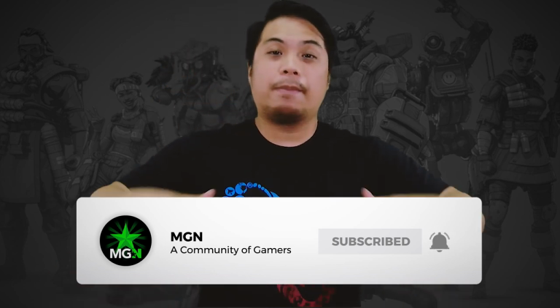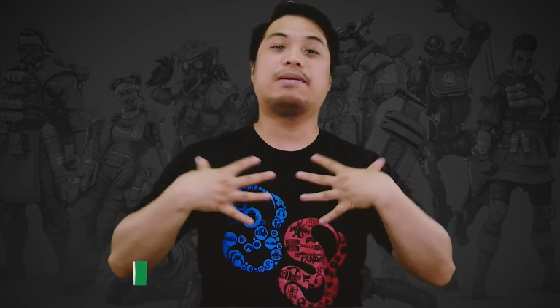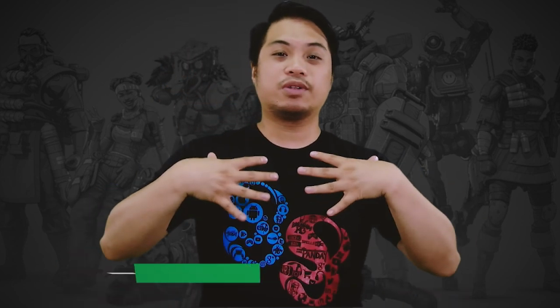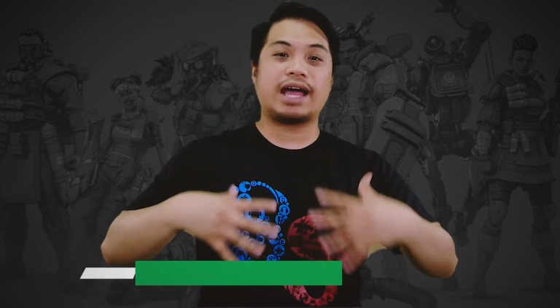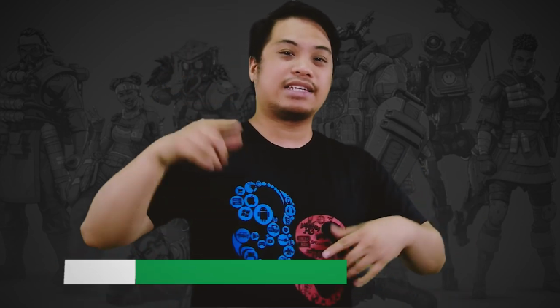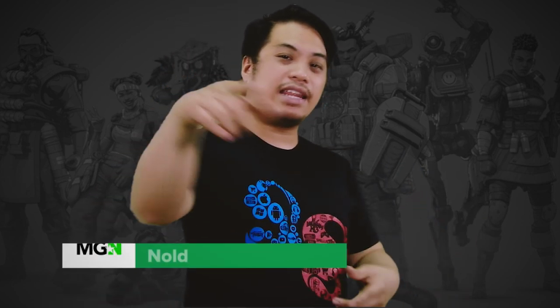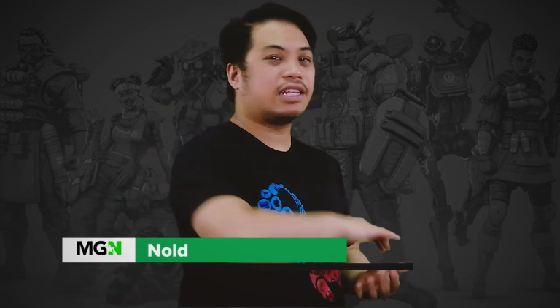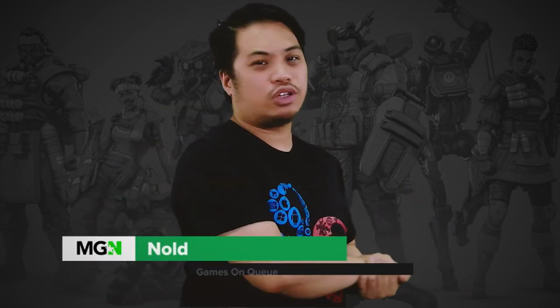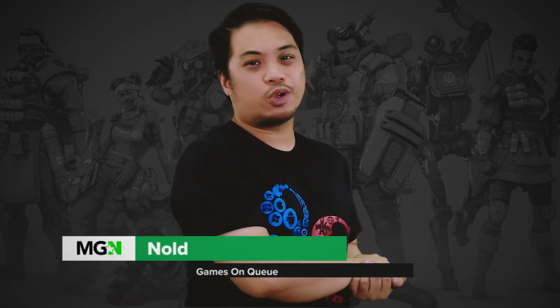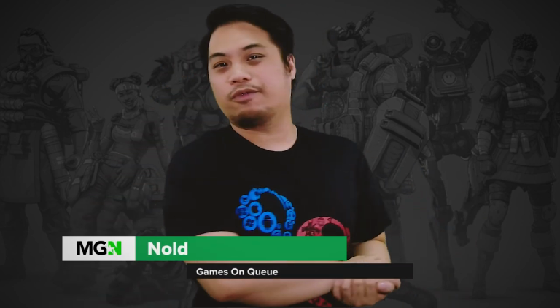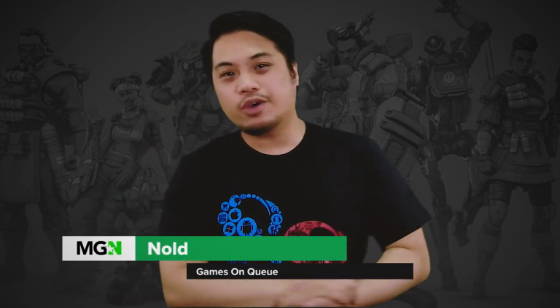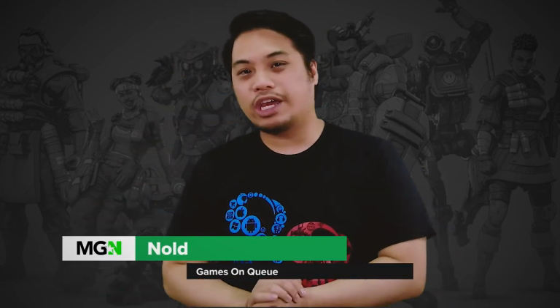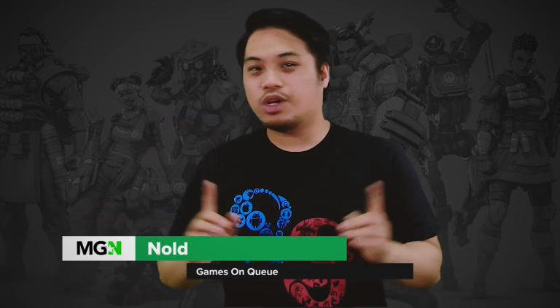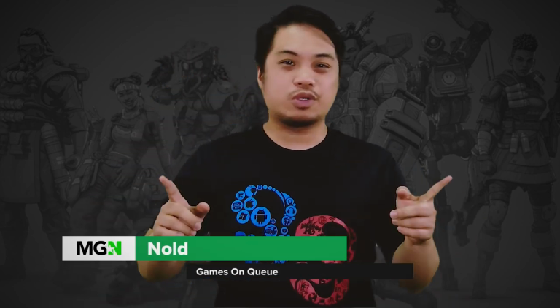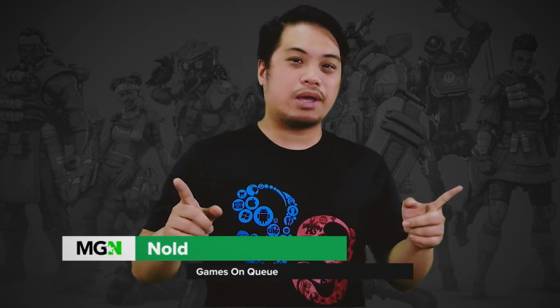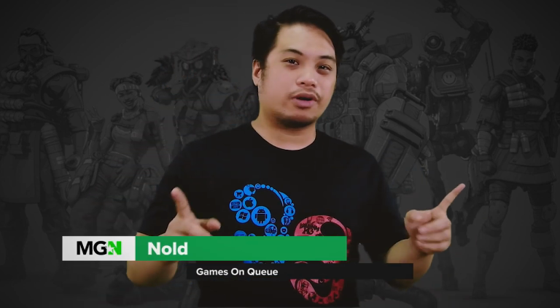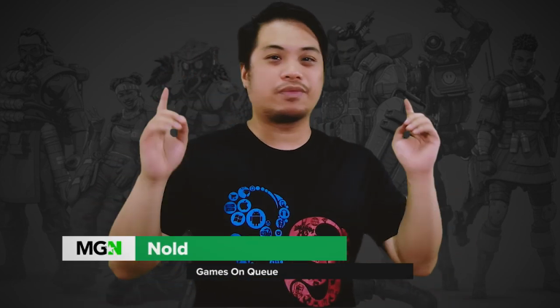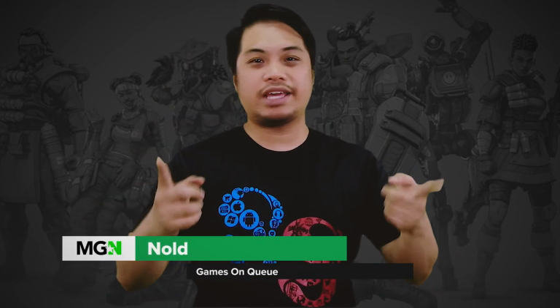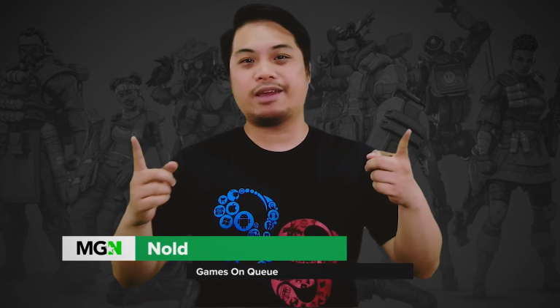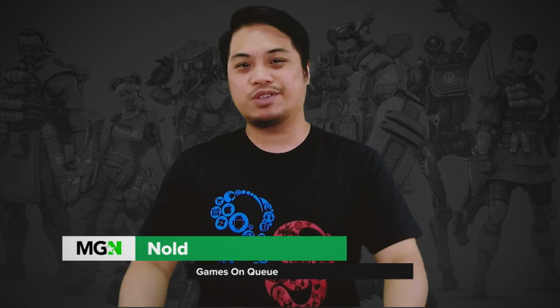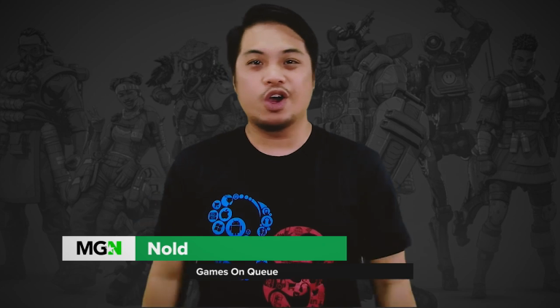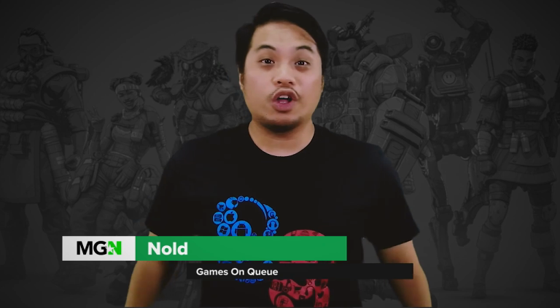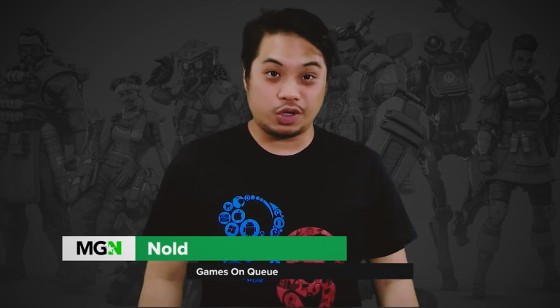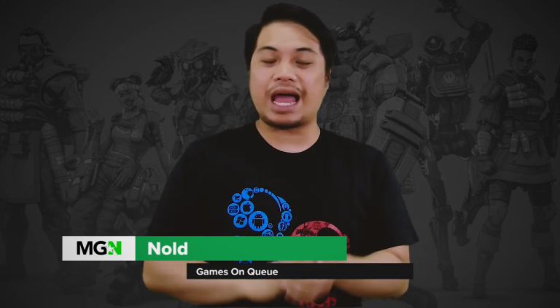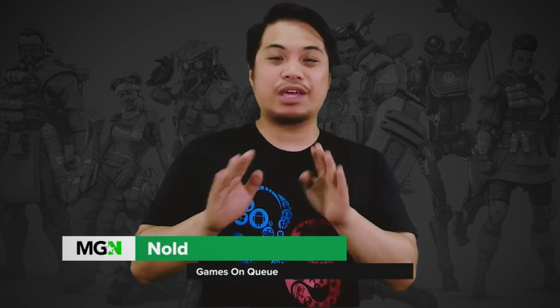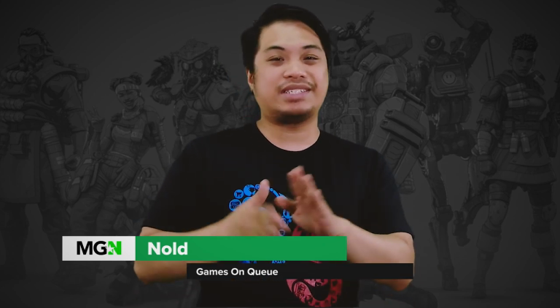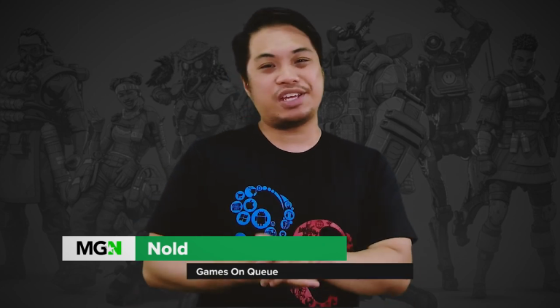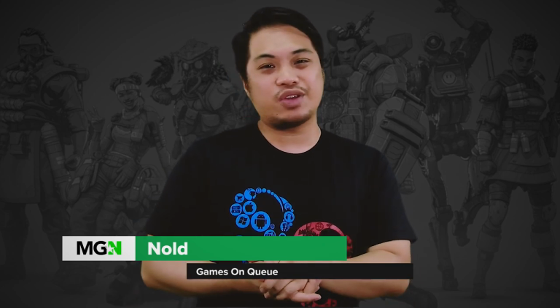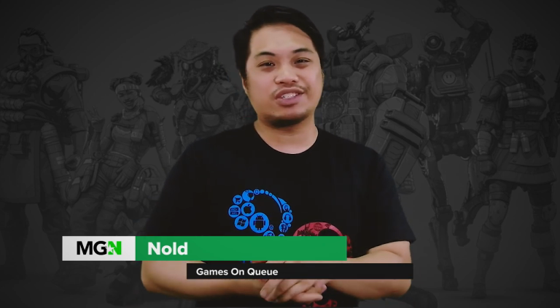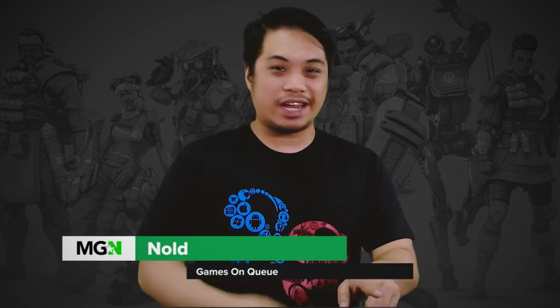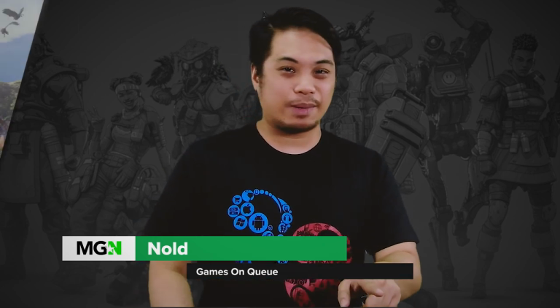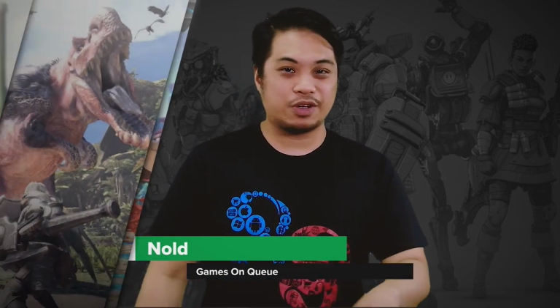My name is Noel, guys, and anything you need to know about video games, always remember — games on Q. I'll be seeing you guys on the next episode.